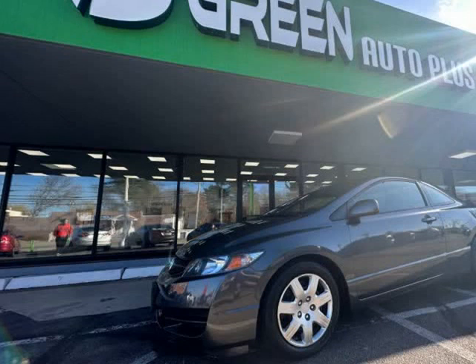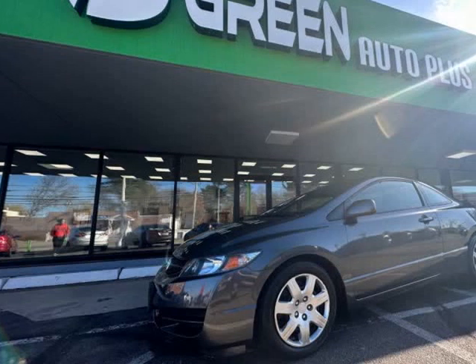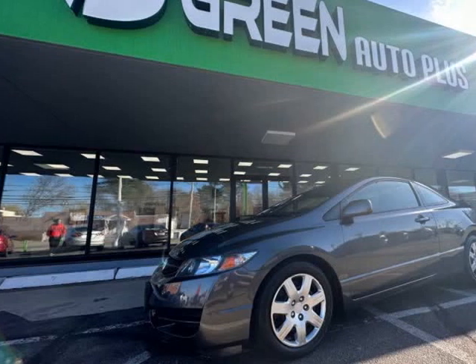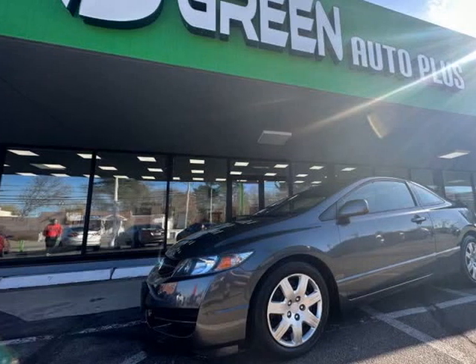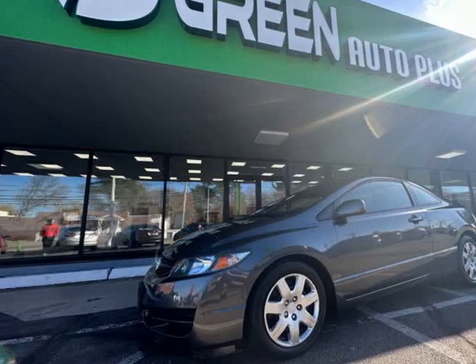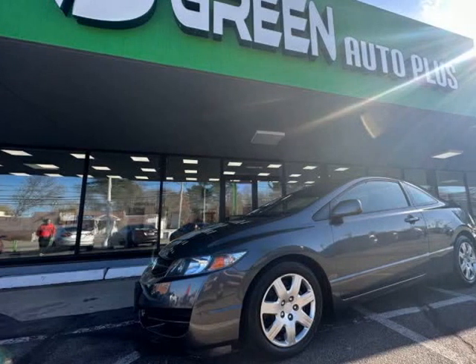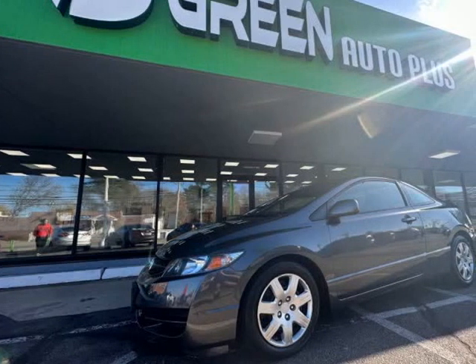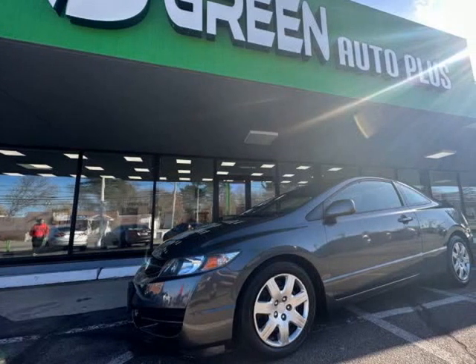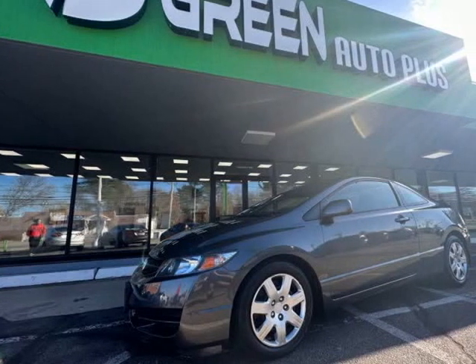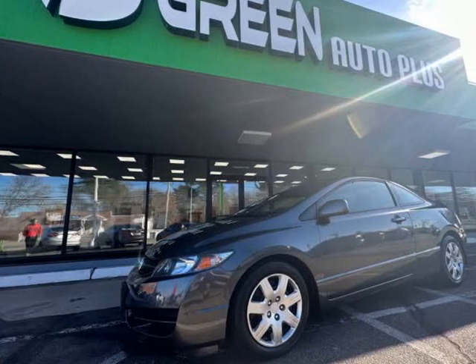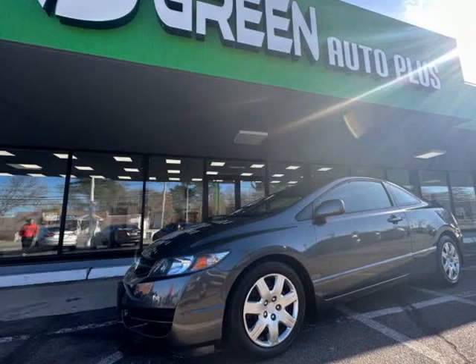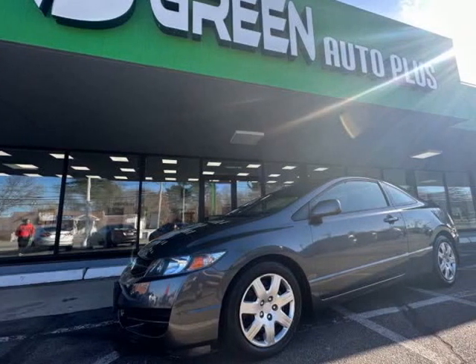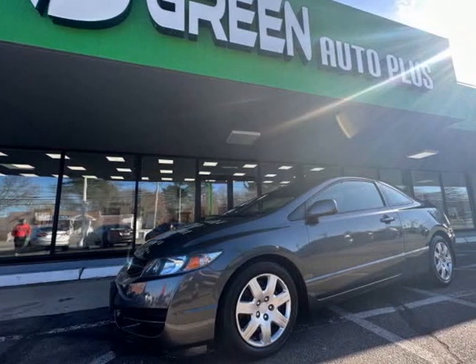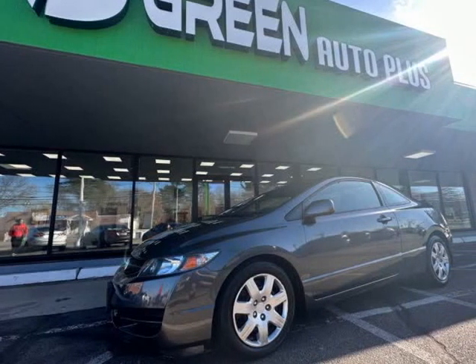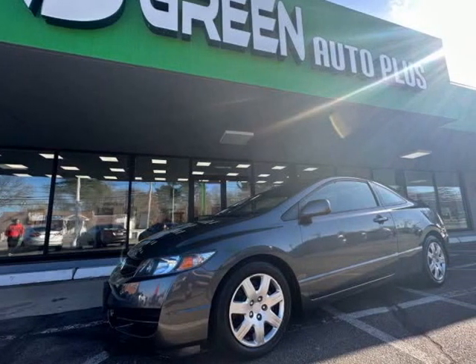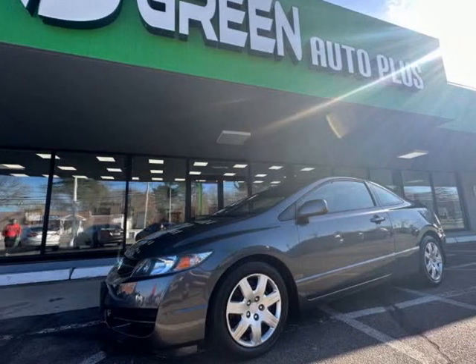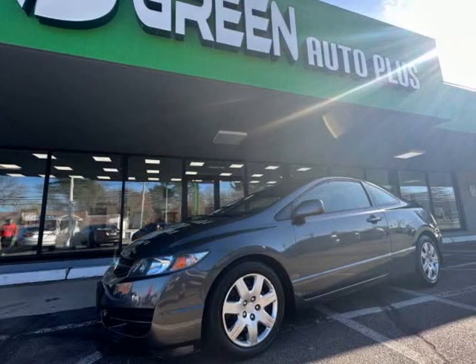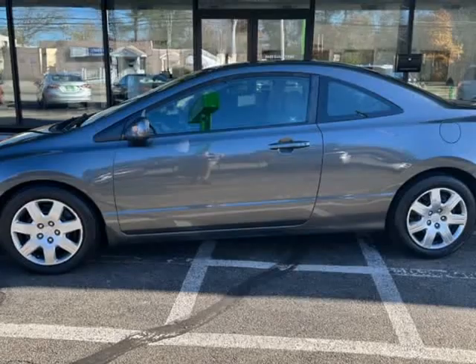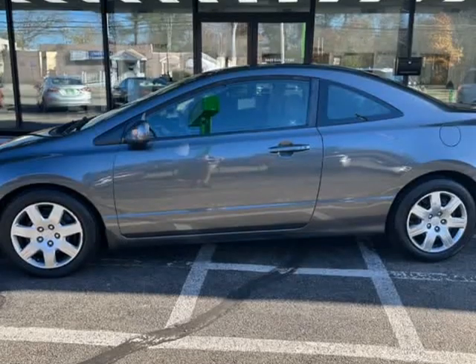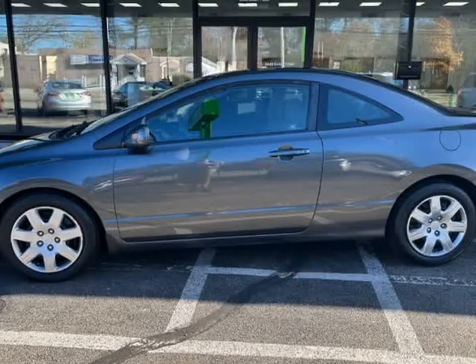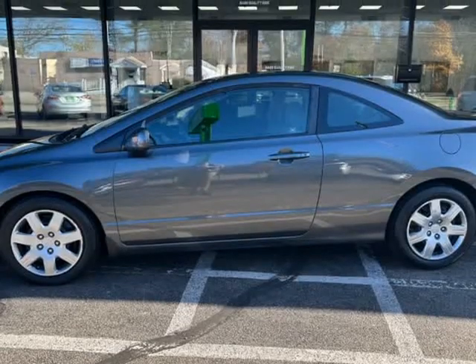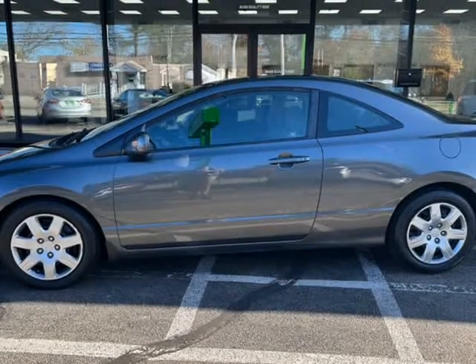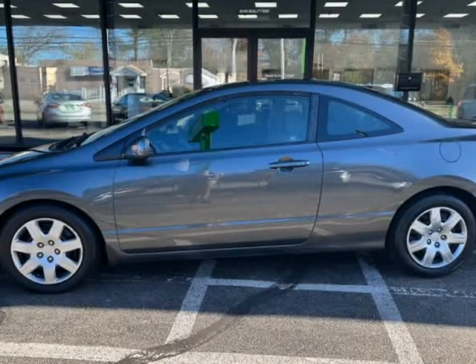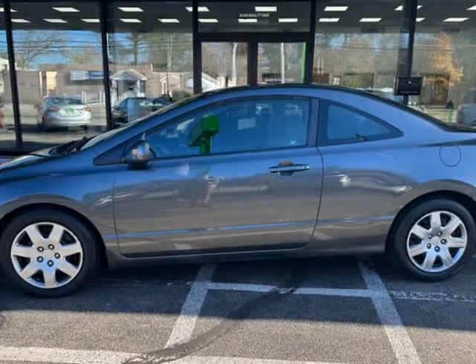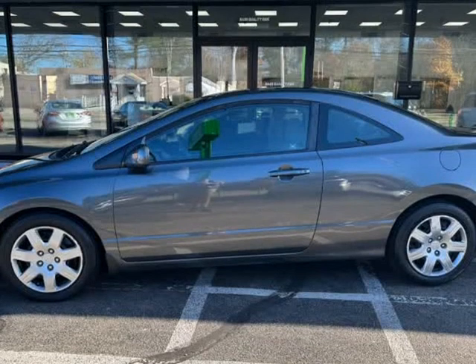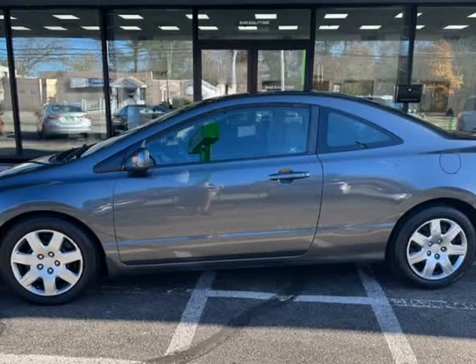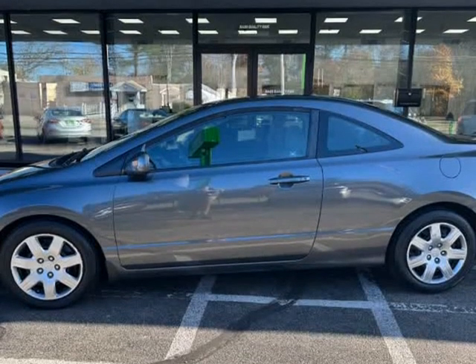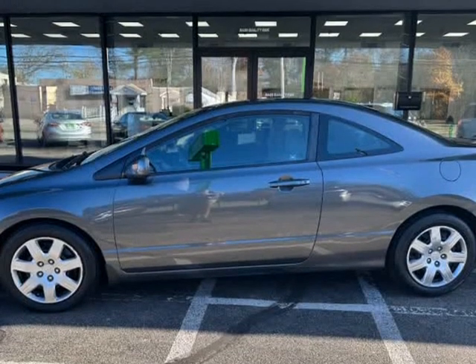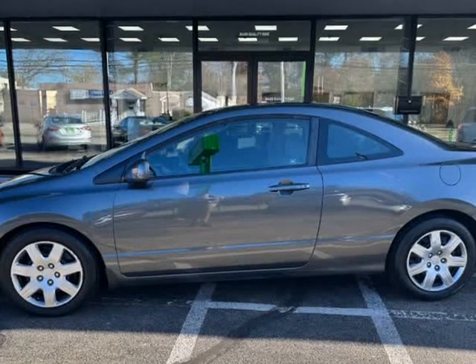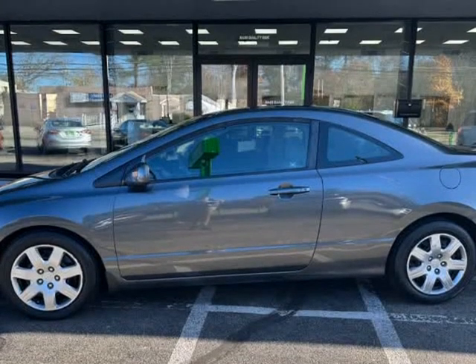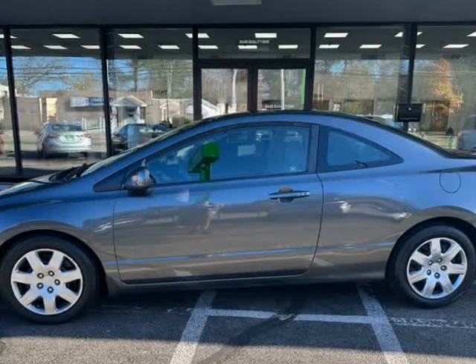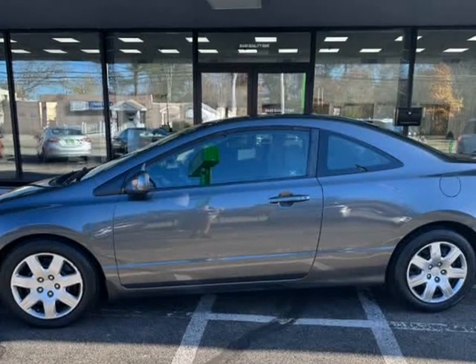This 2010 Honda Civic is brought to you by Green Auto Plus. The vehicle has been fully serviced and is in great condition.